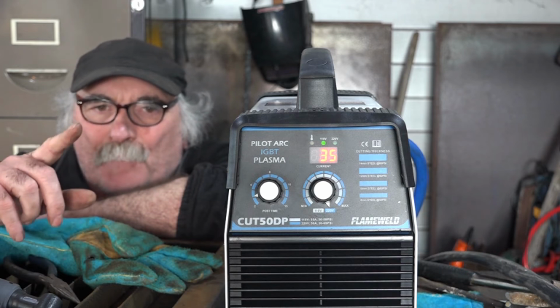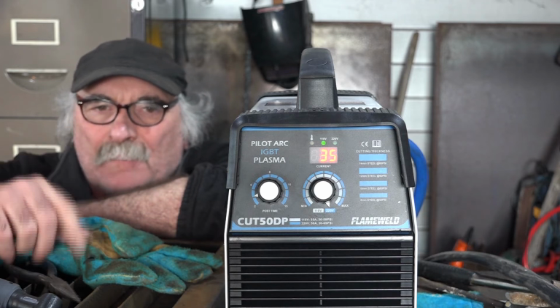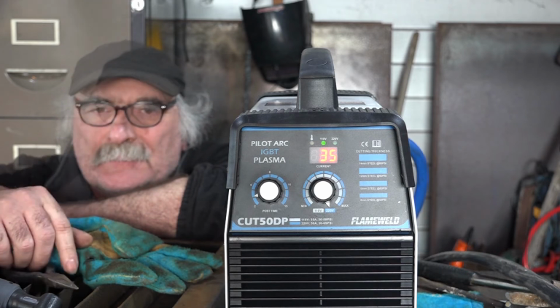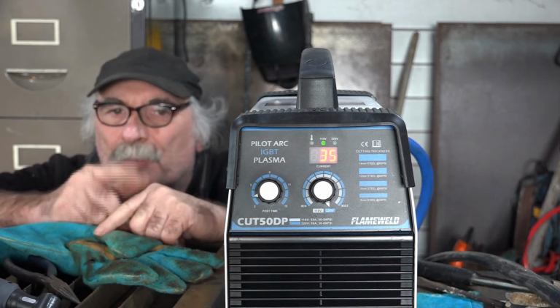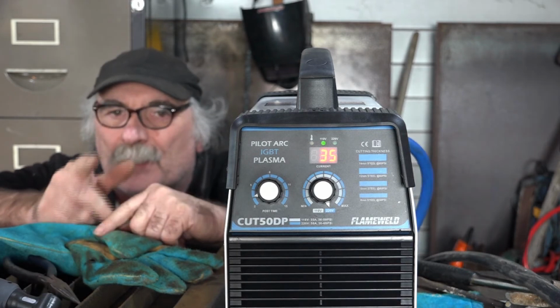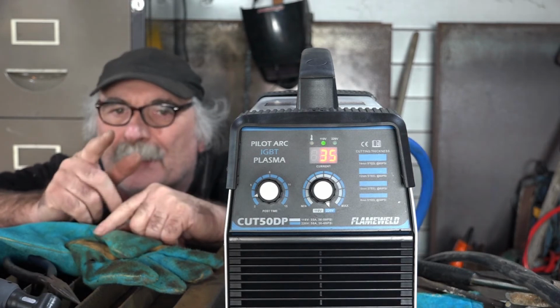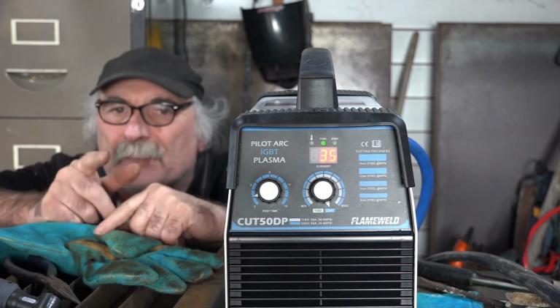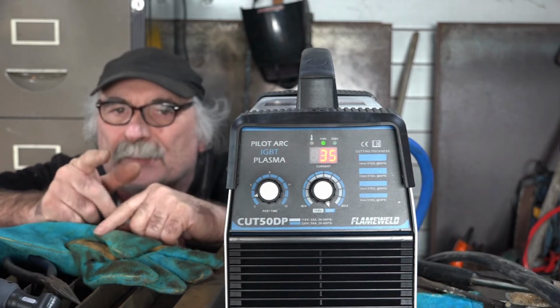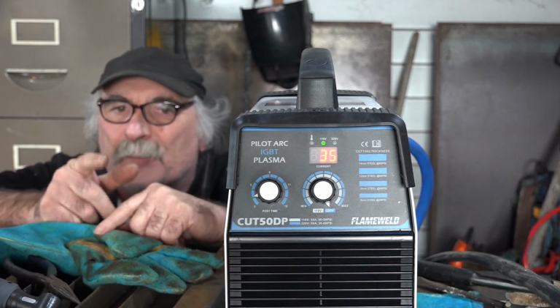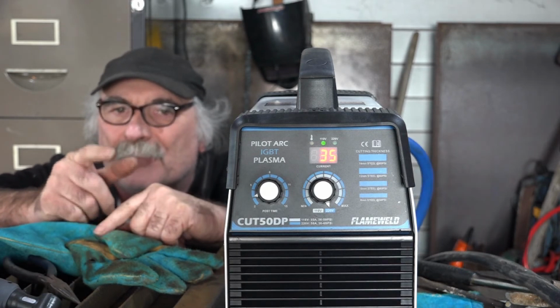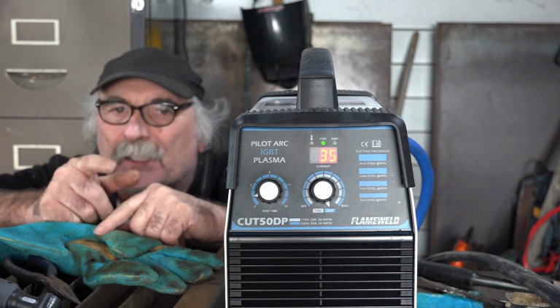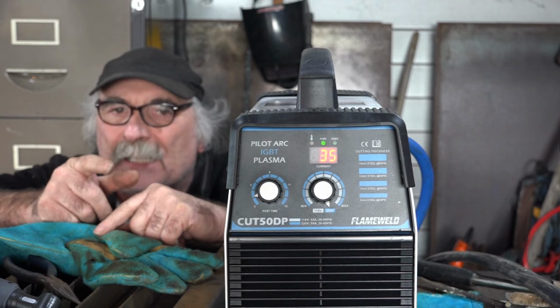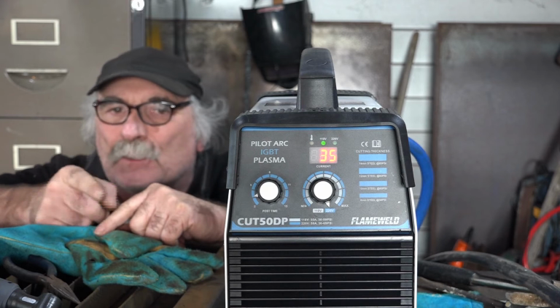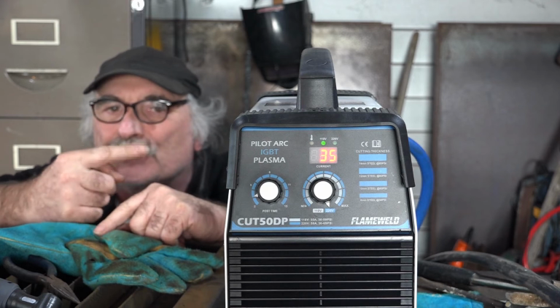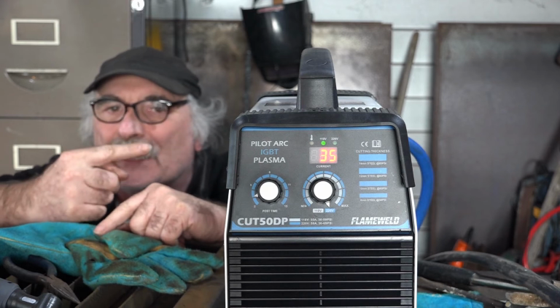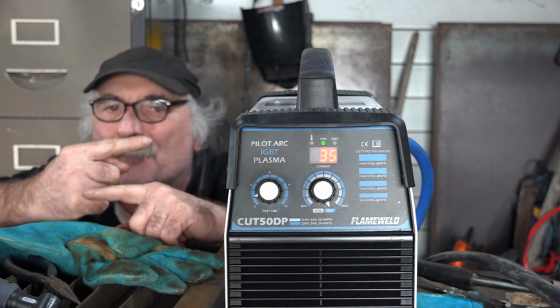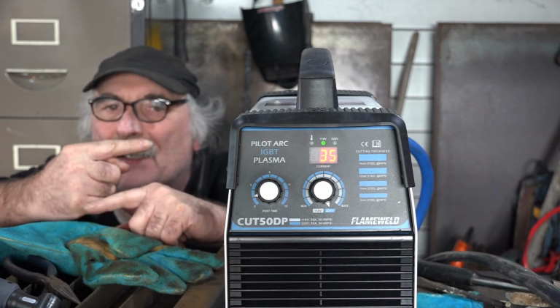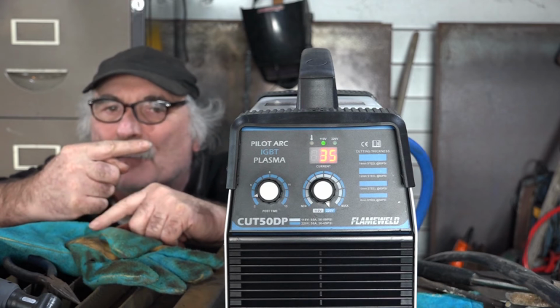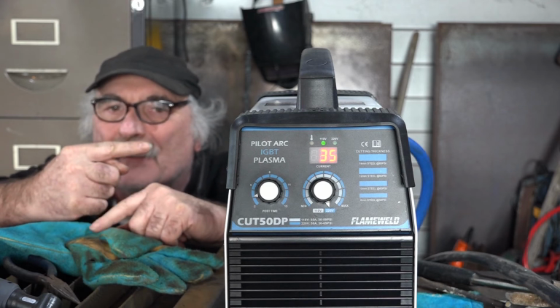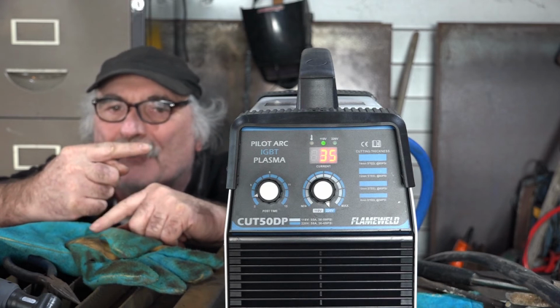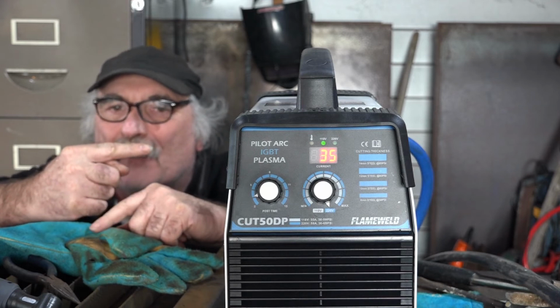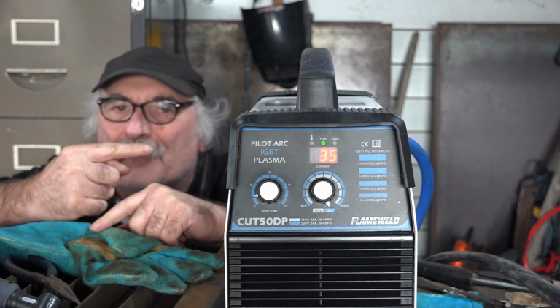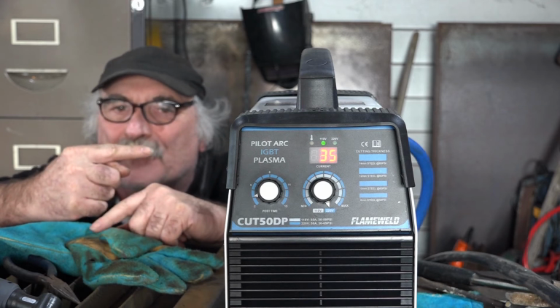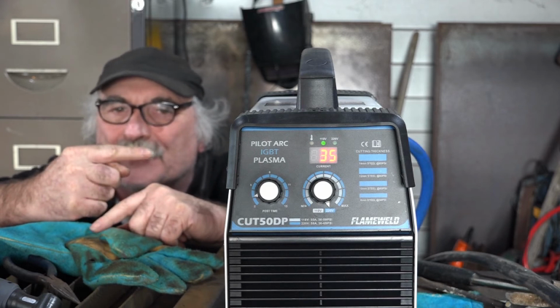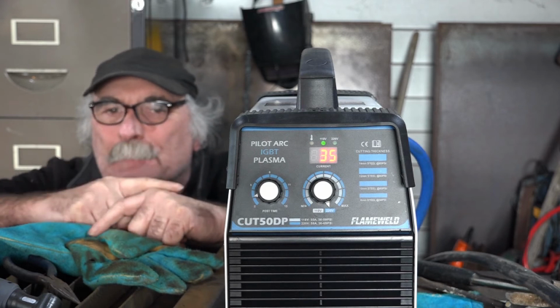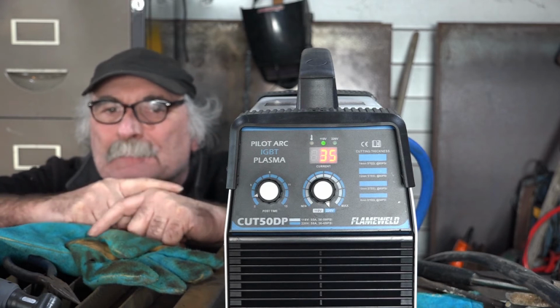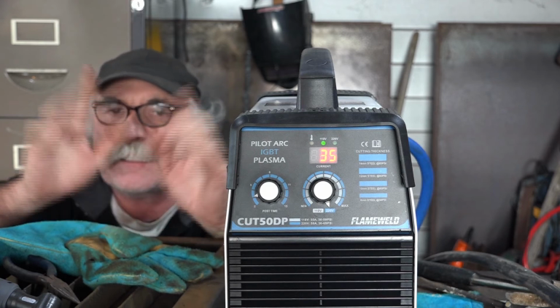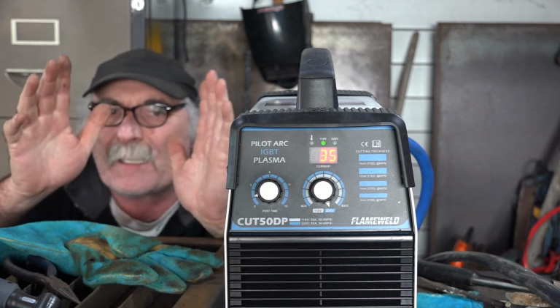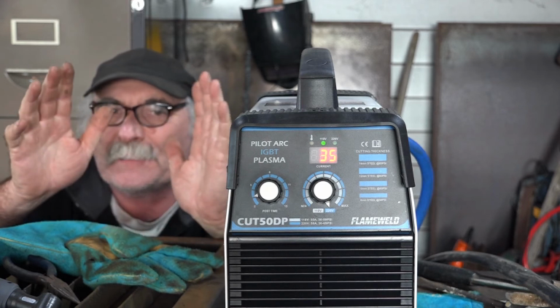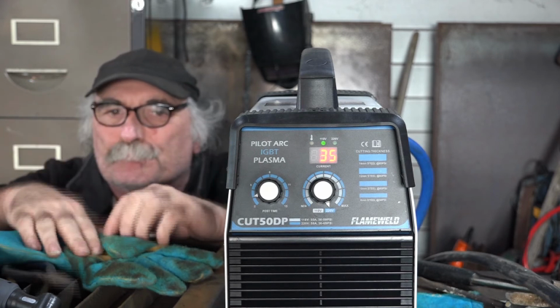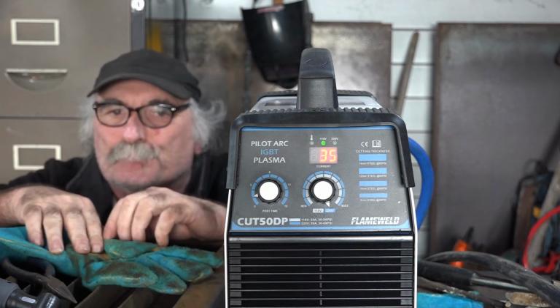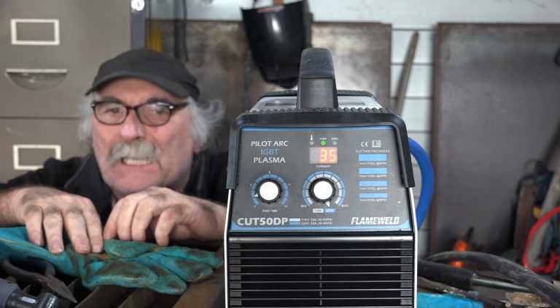And if you want to know how to bend steel but you haven't got a gas torch, check up there - I'll put another video up in that direction. See you later guys, bye.